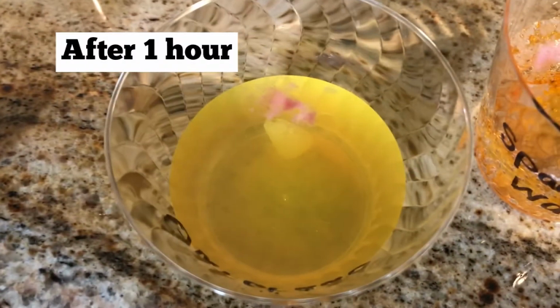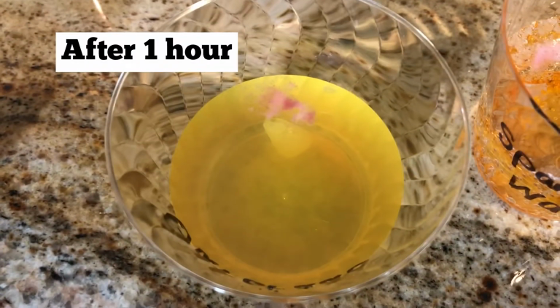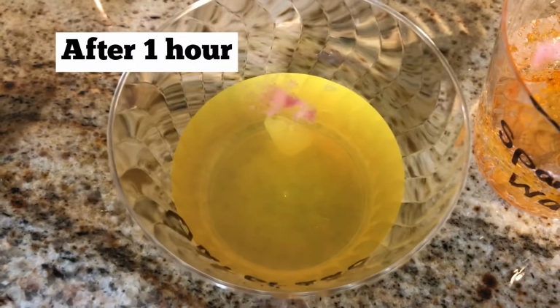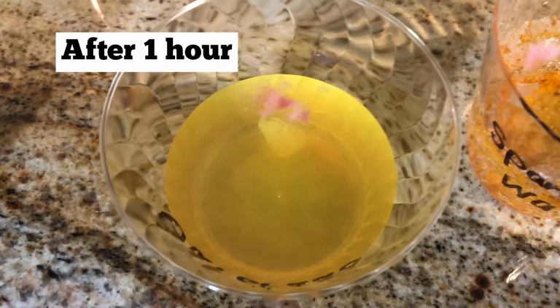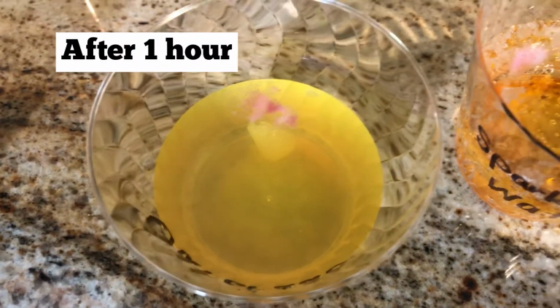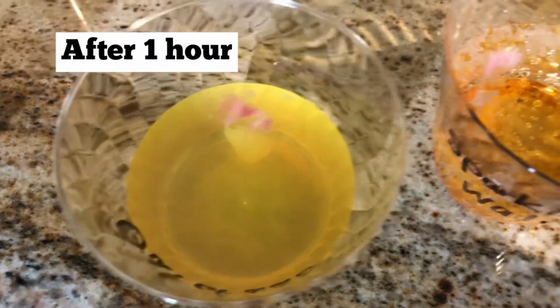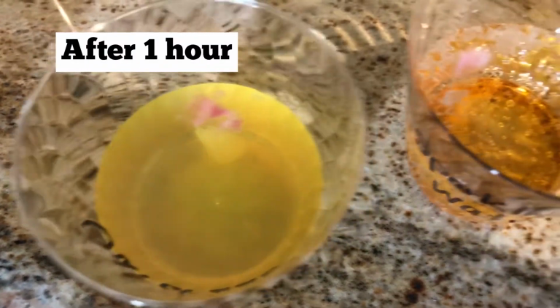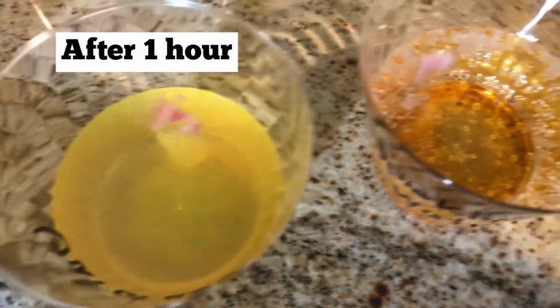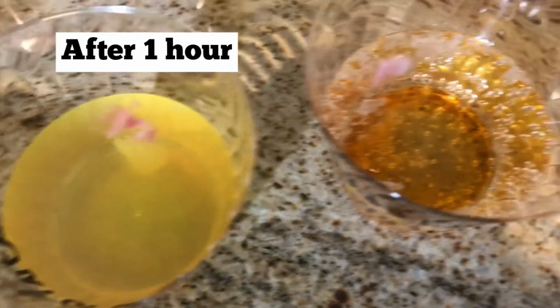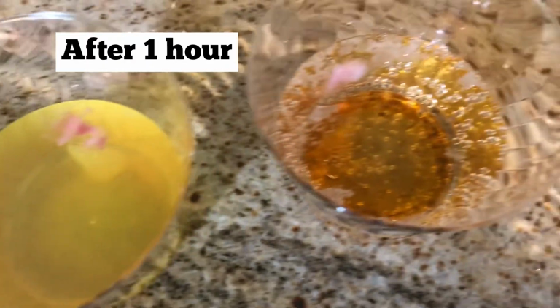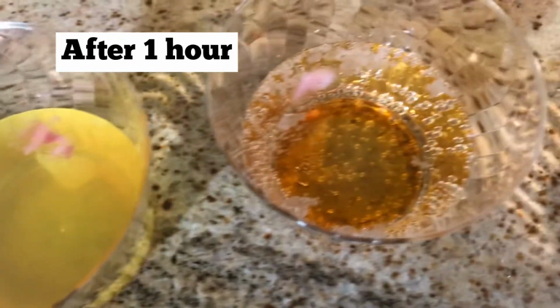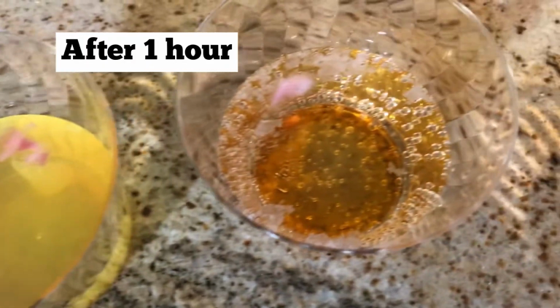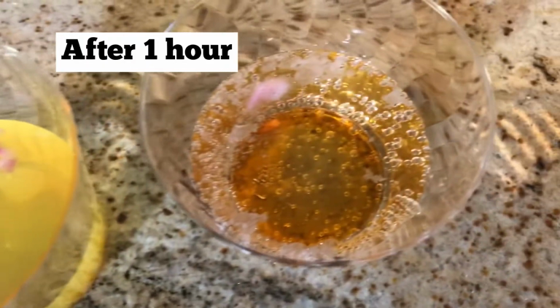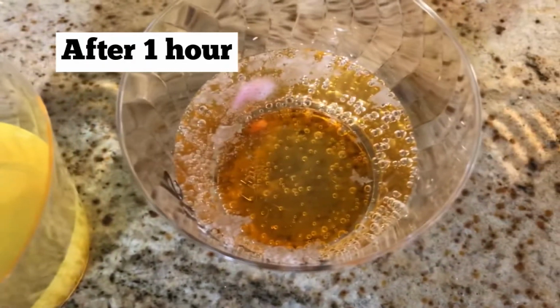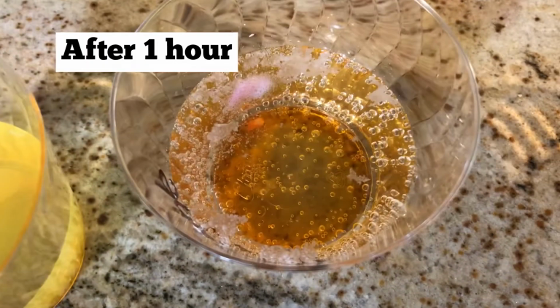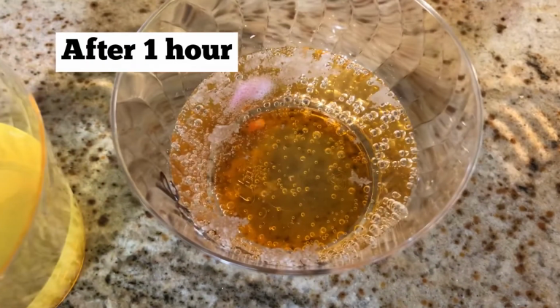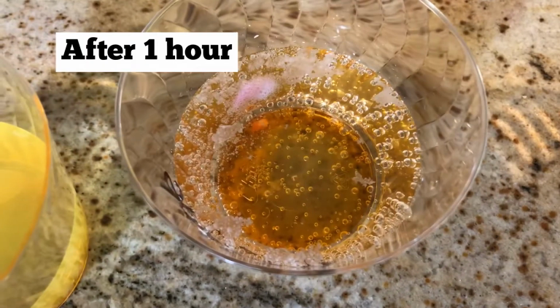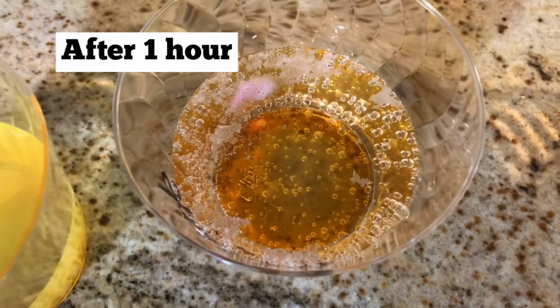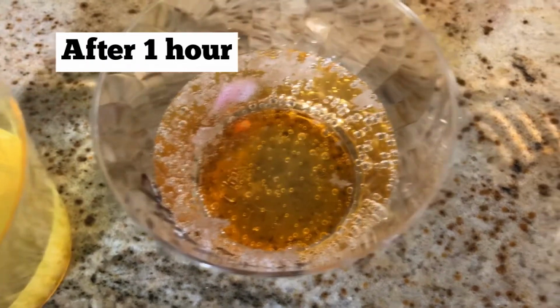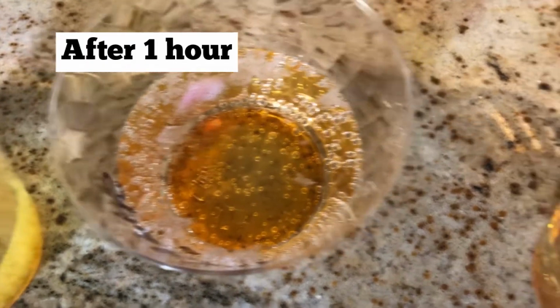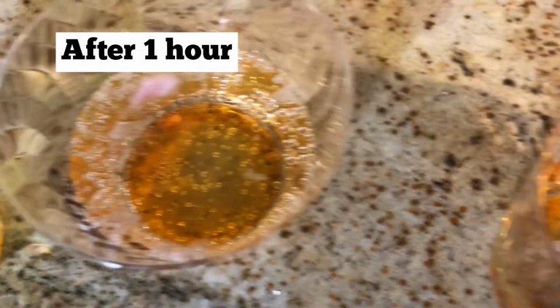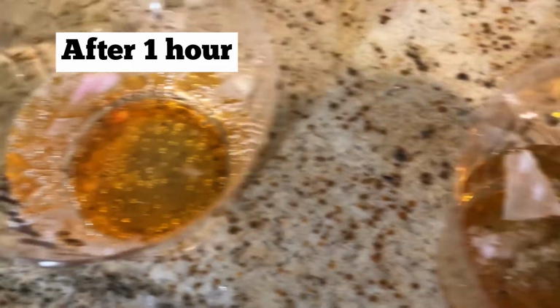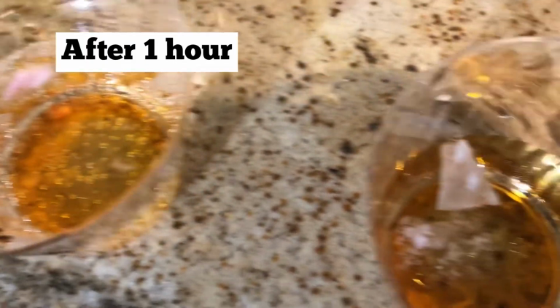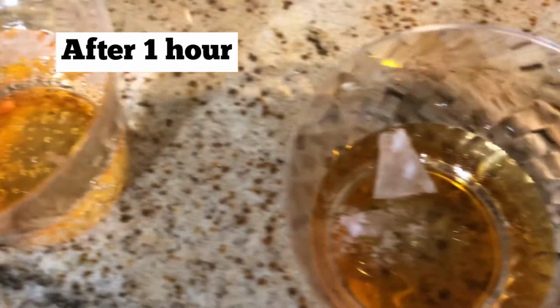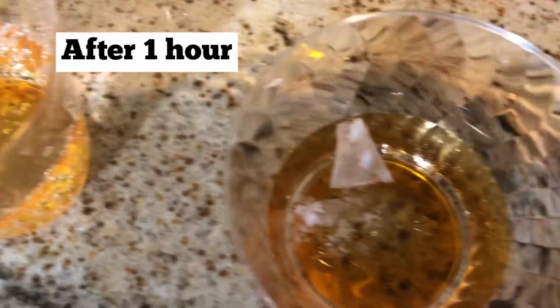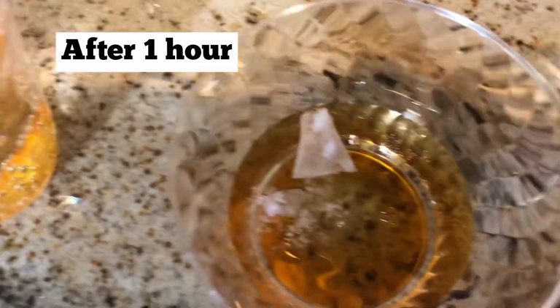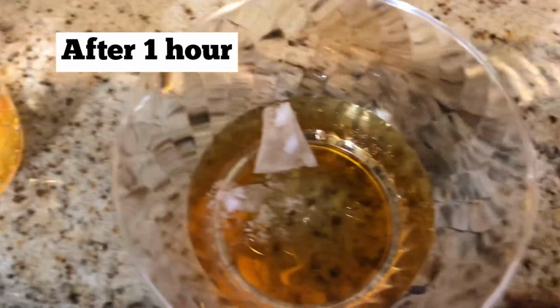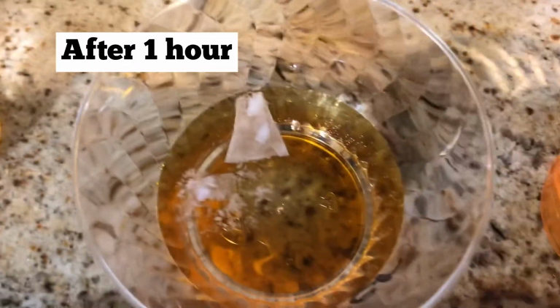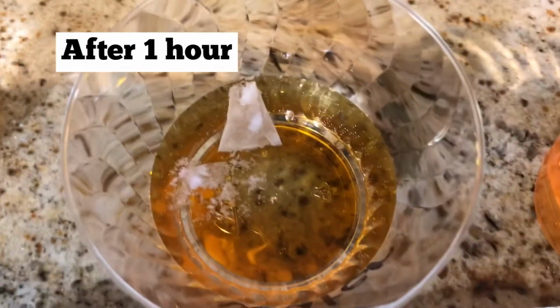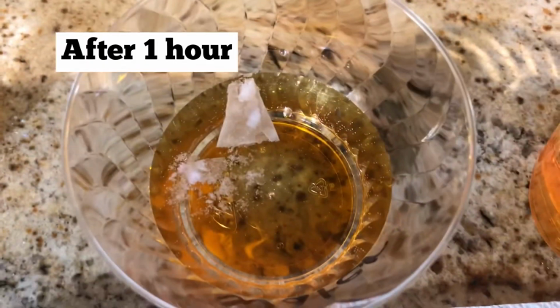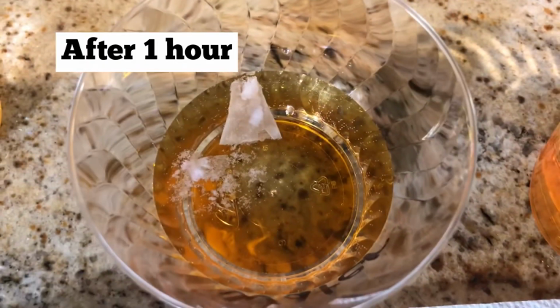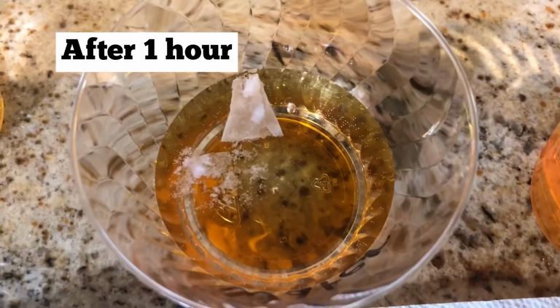After one hour, they're all dissolved. That'd be a fun thing to discuss at the beginning — how long do you think it's going to take for it to all dissolve?